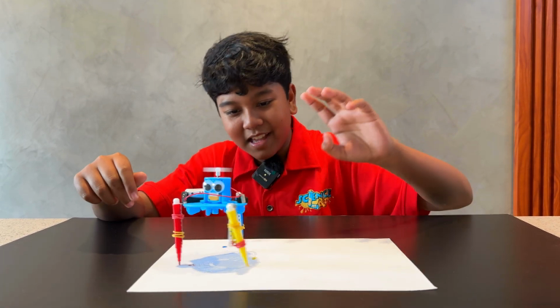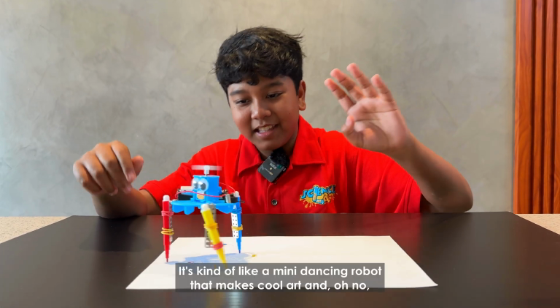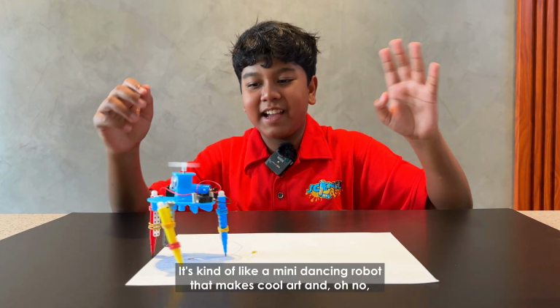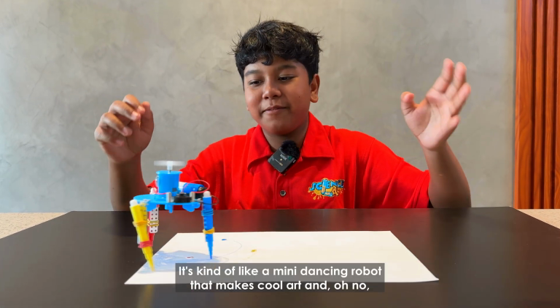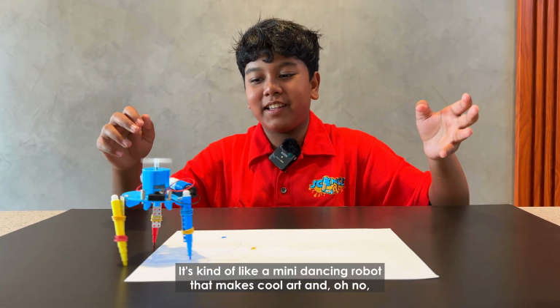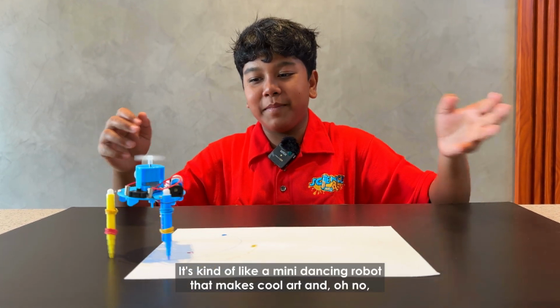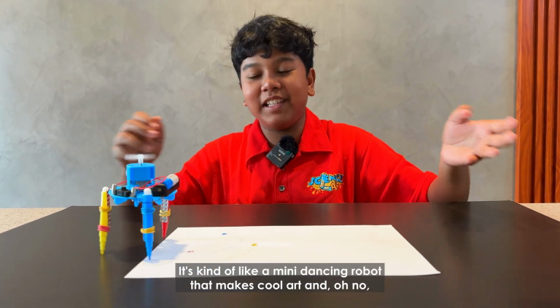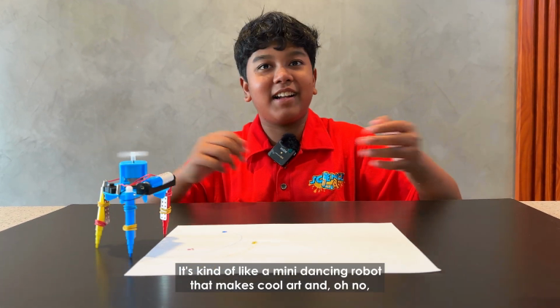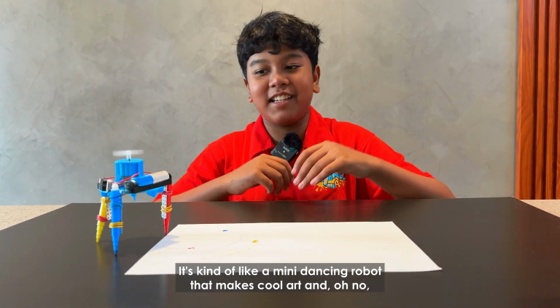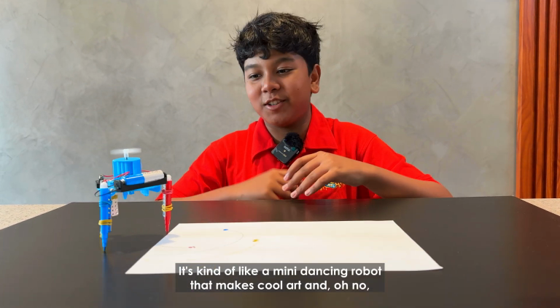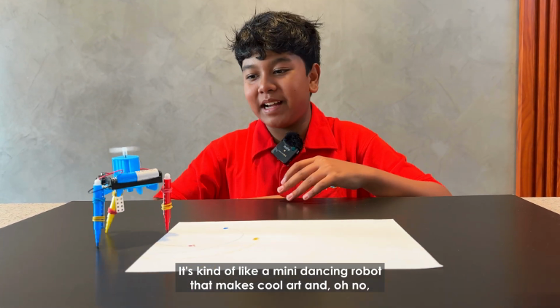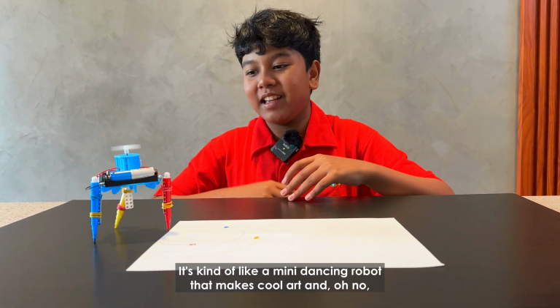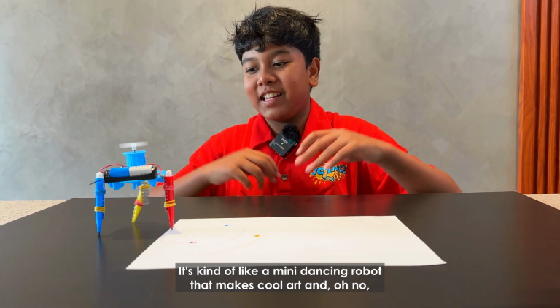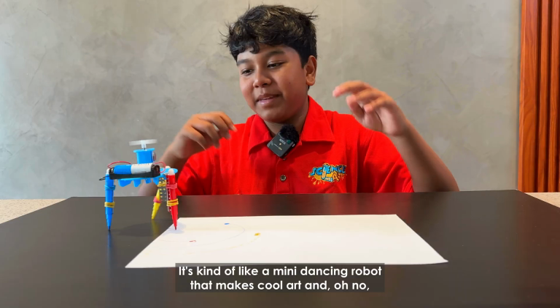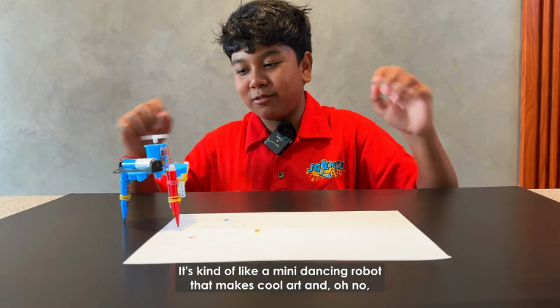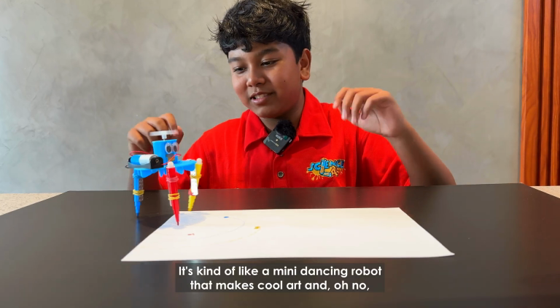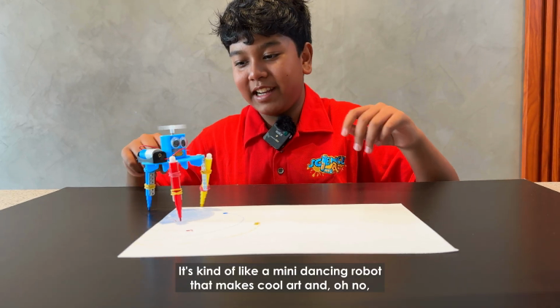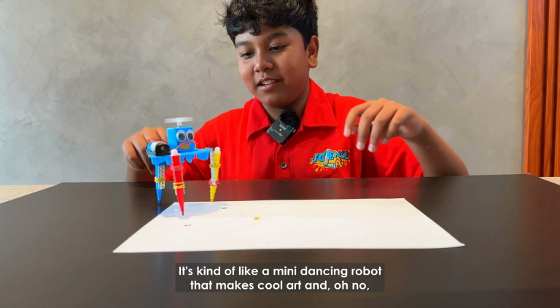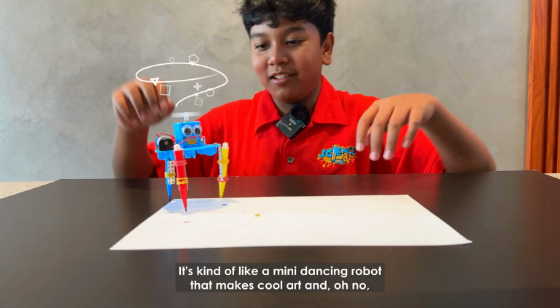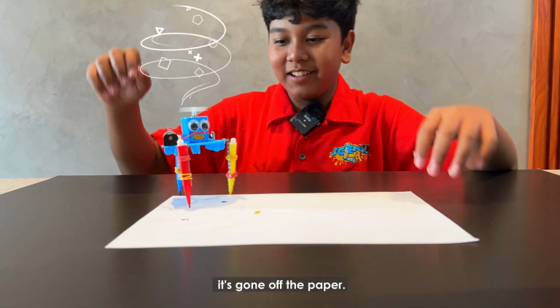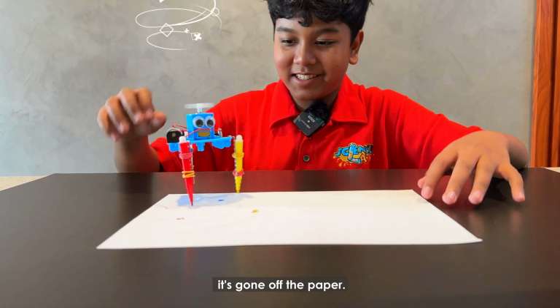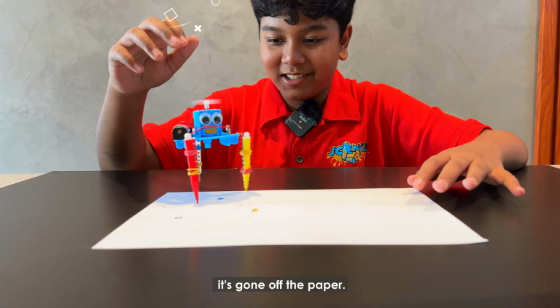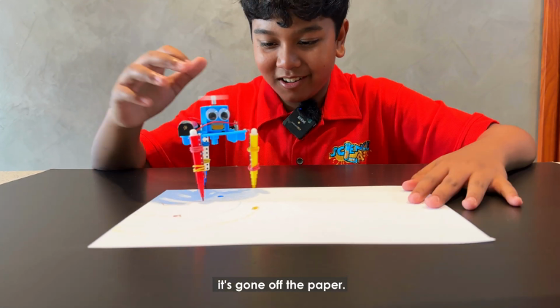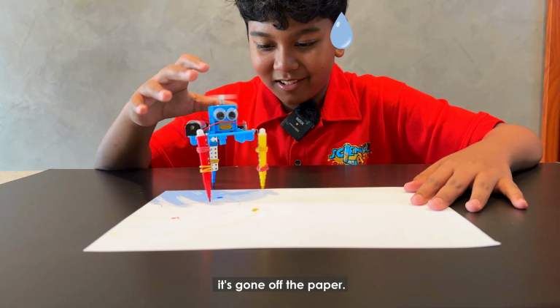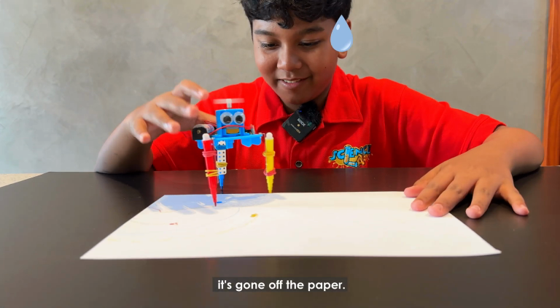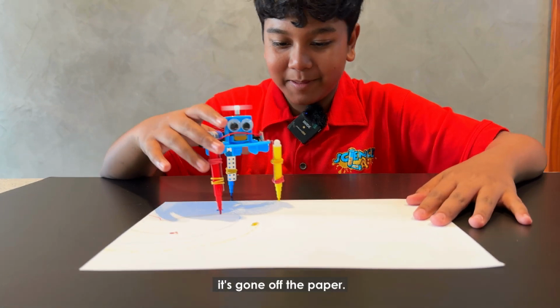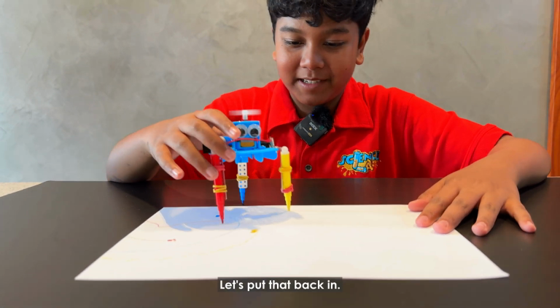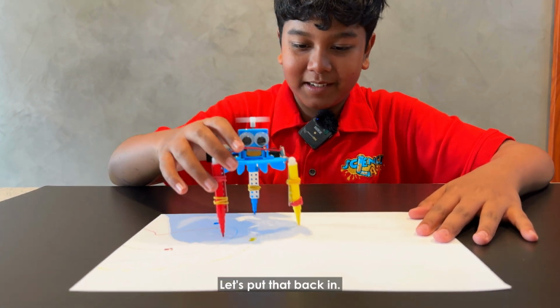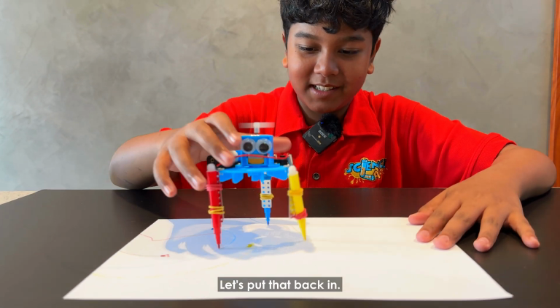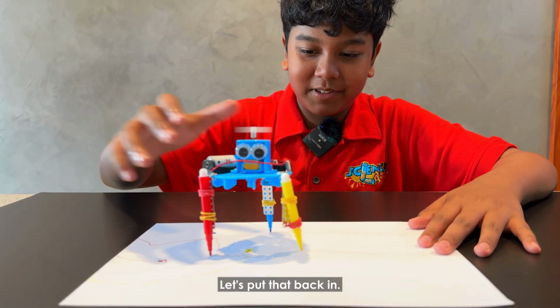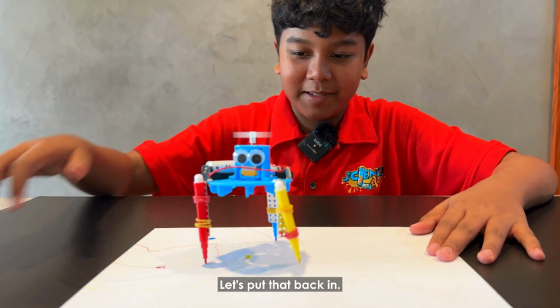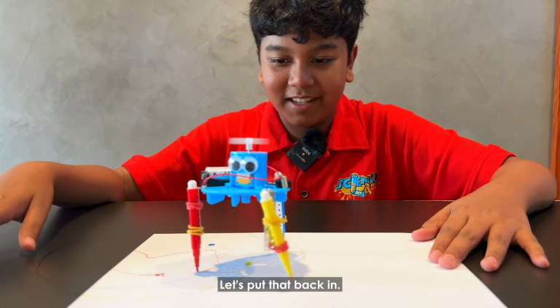It's kind of like a mini dancing robot that makes cool art and... Oh no, it's gone off the paper. Let's put that back in.